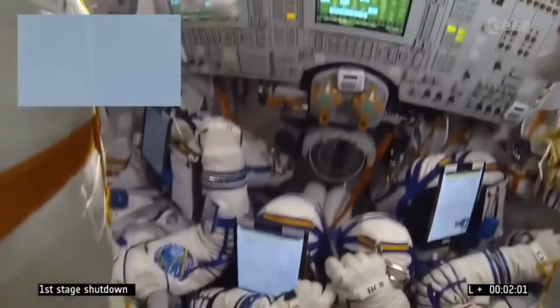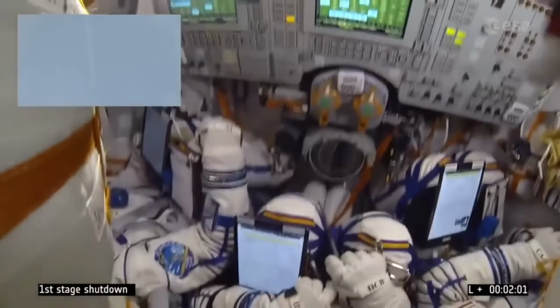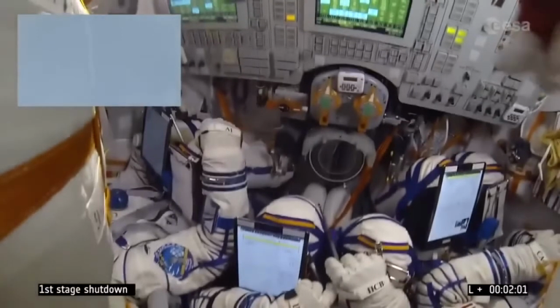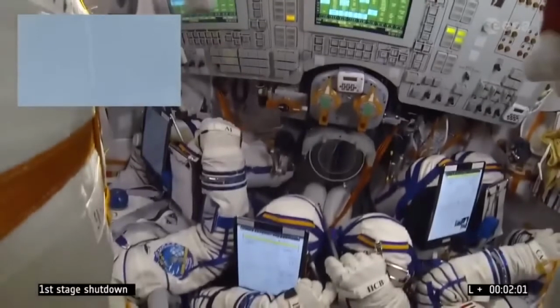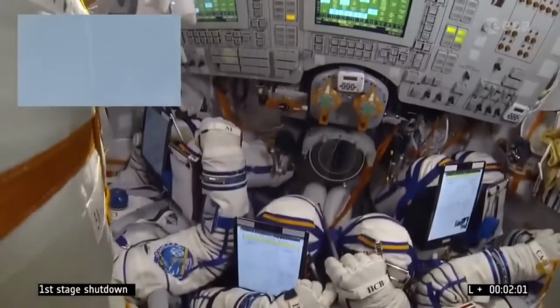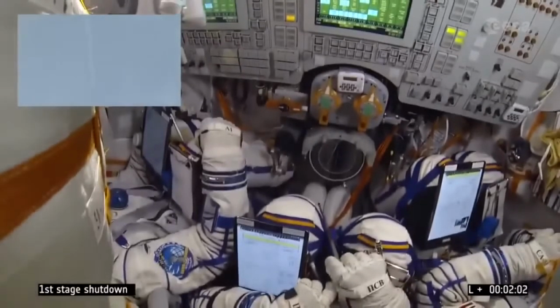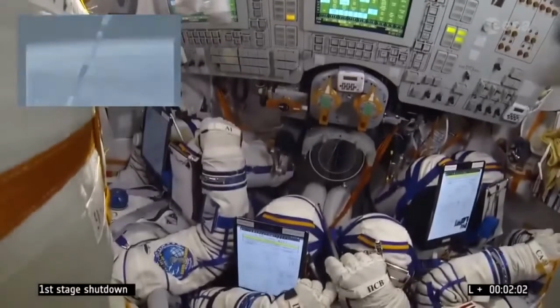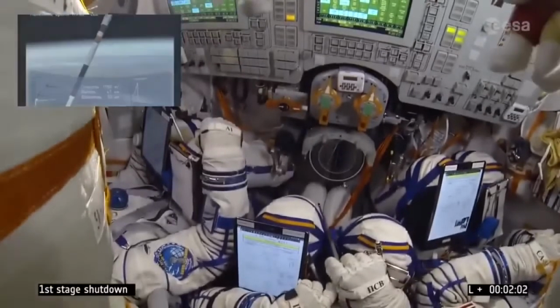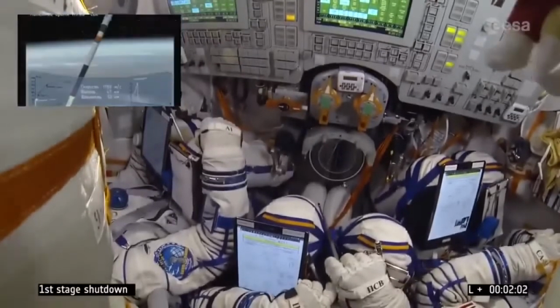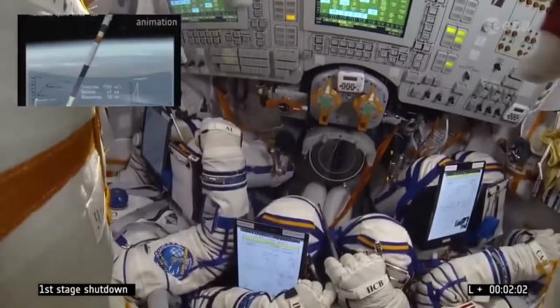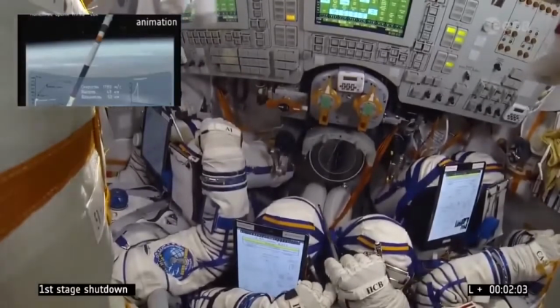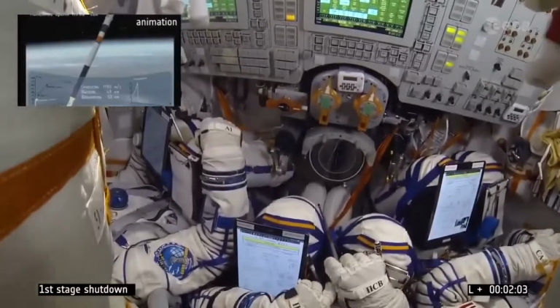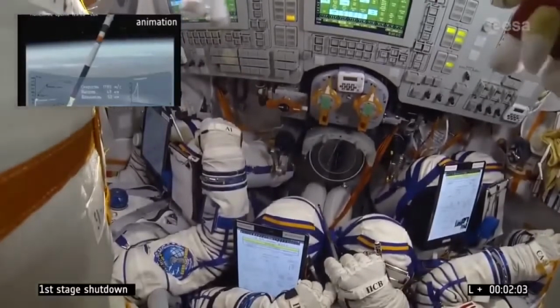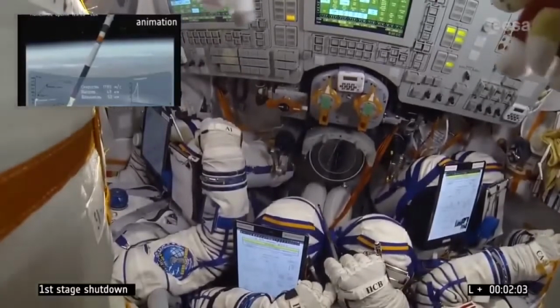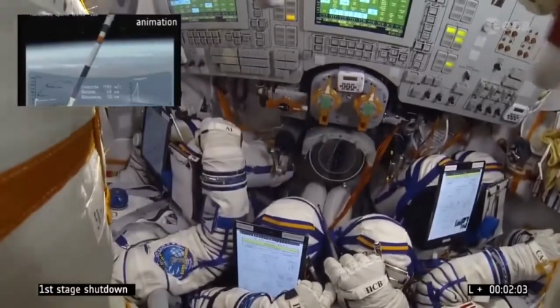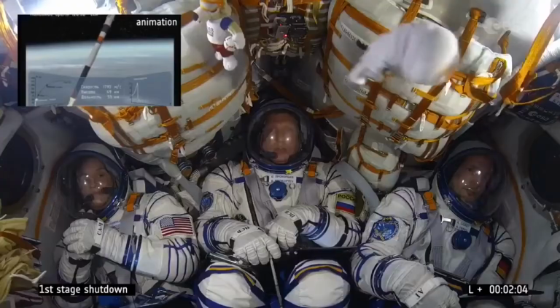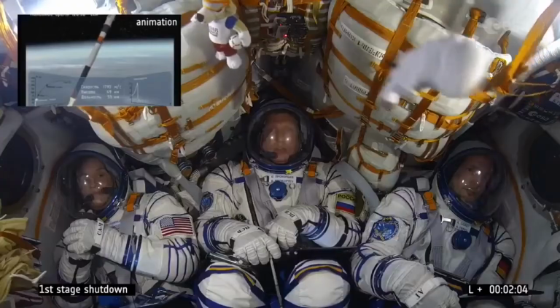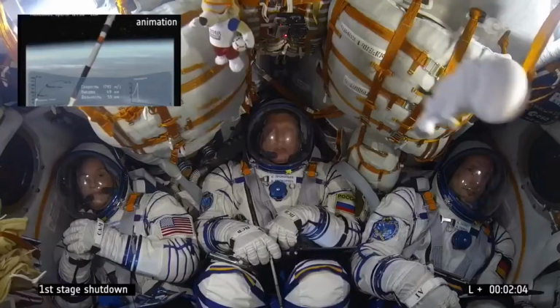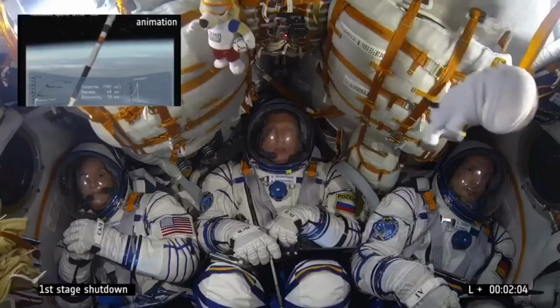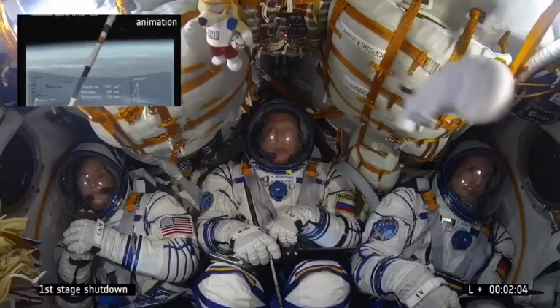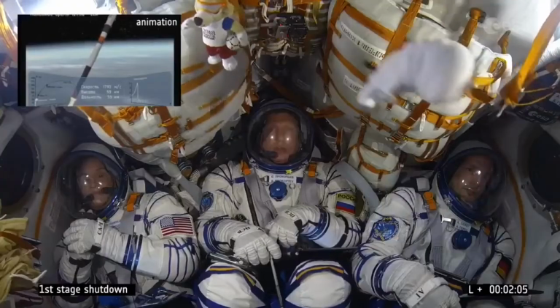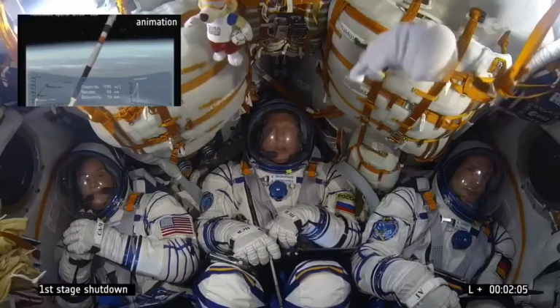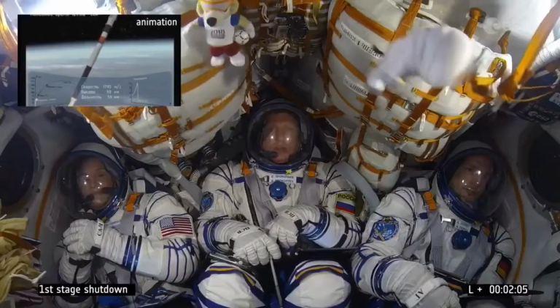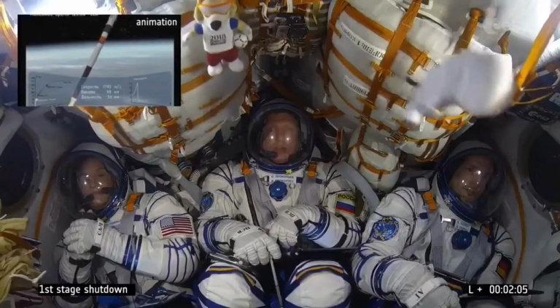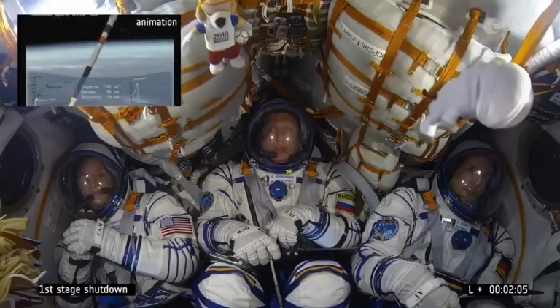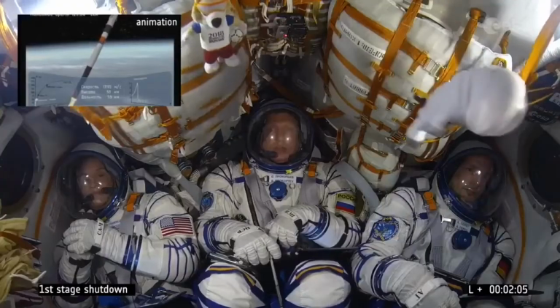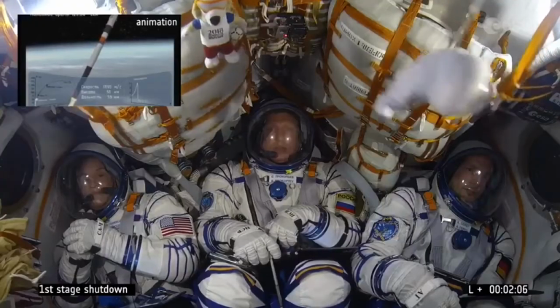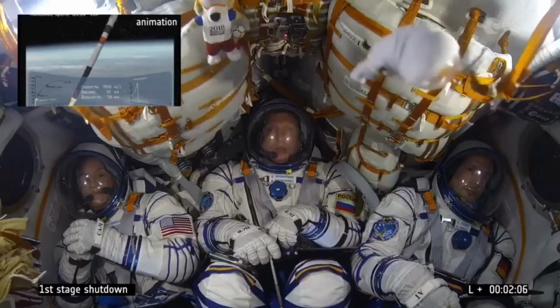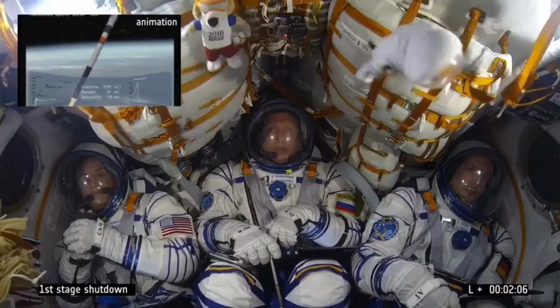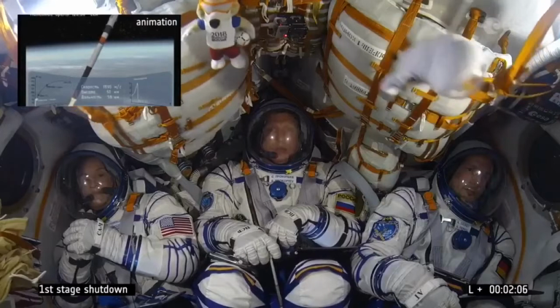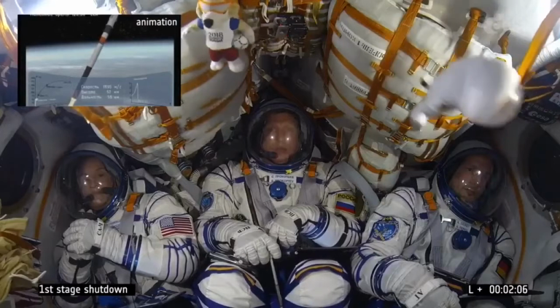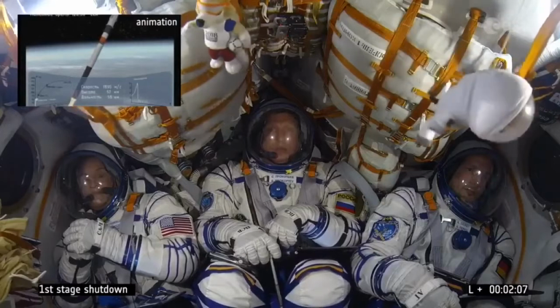We have separation of the emergency rescue system, and now first stage separation.